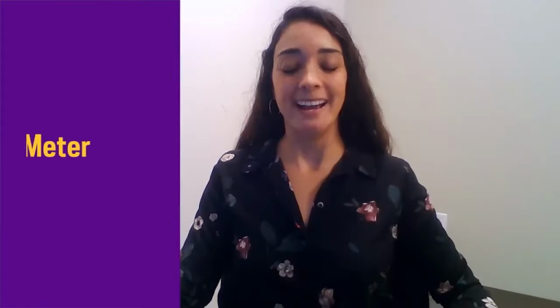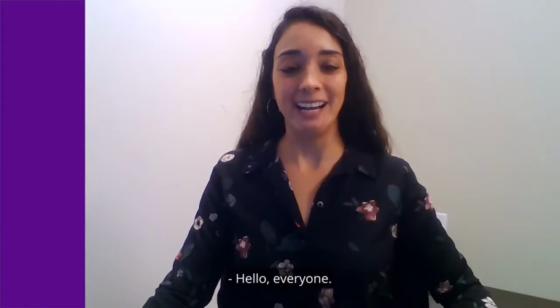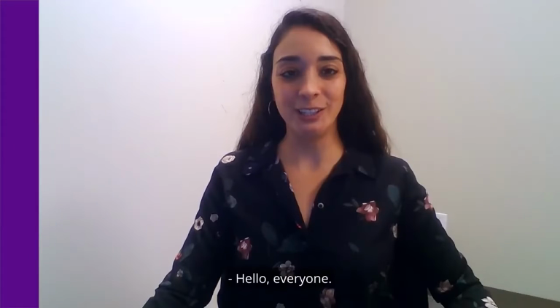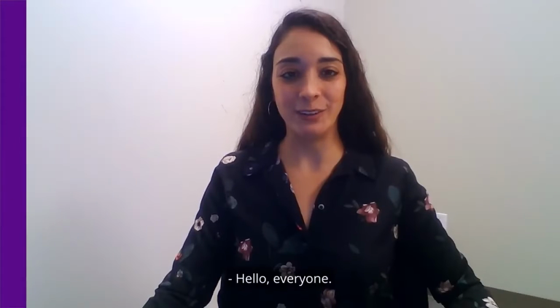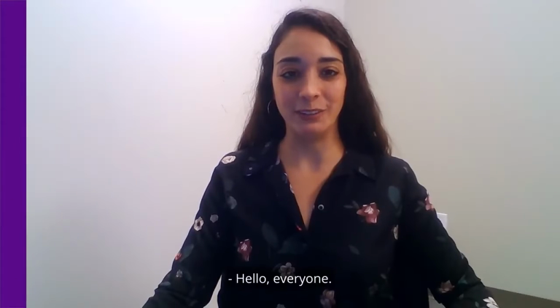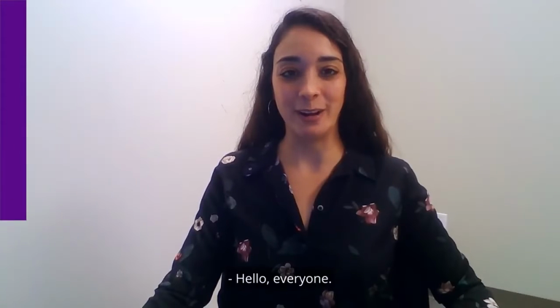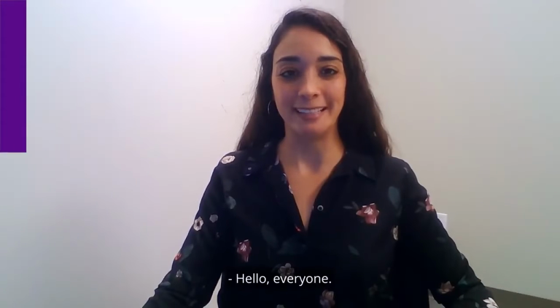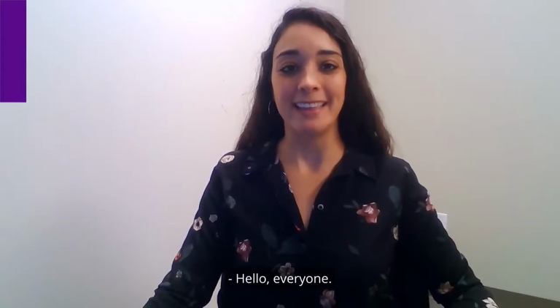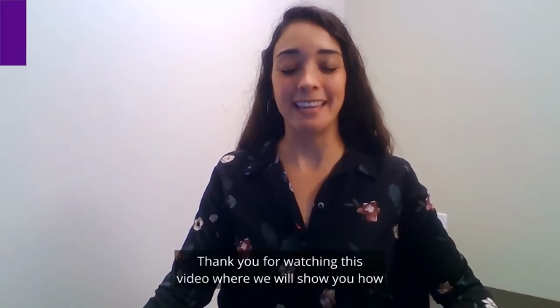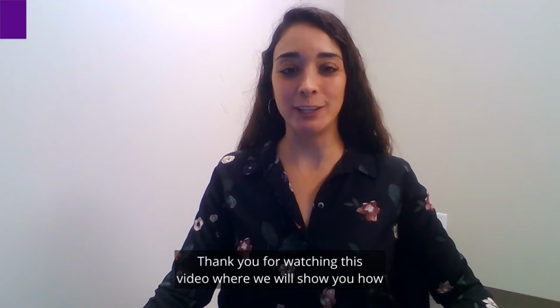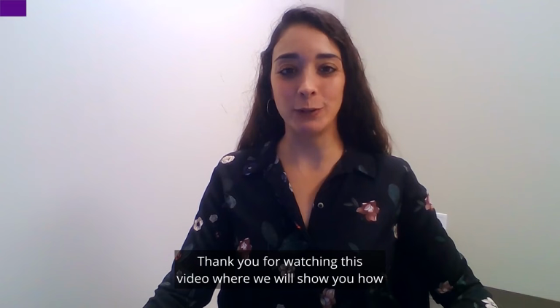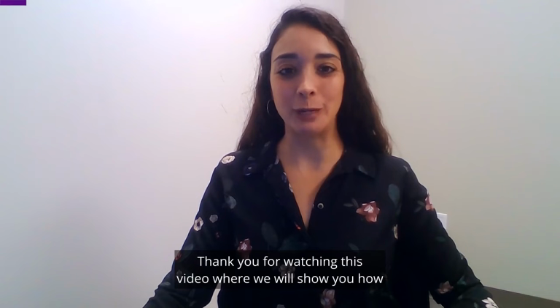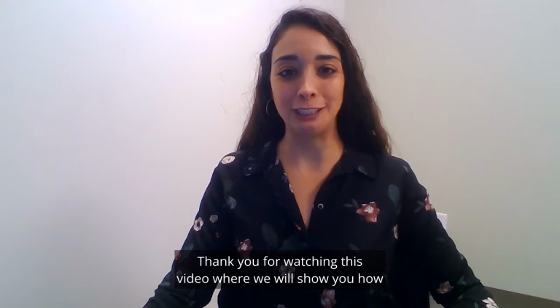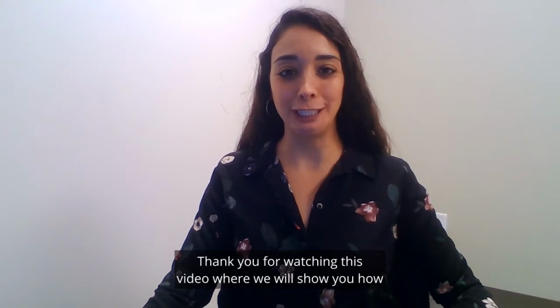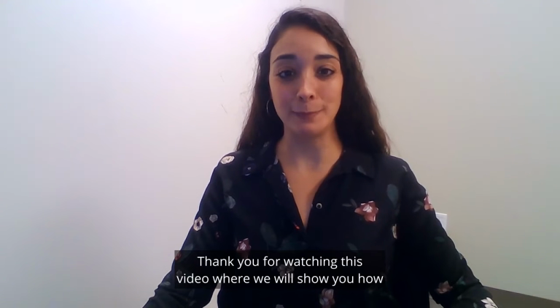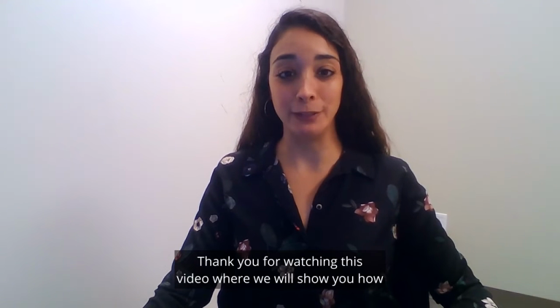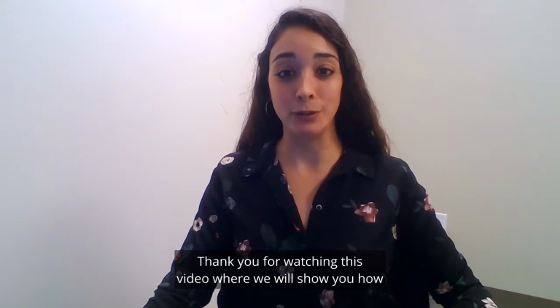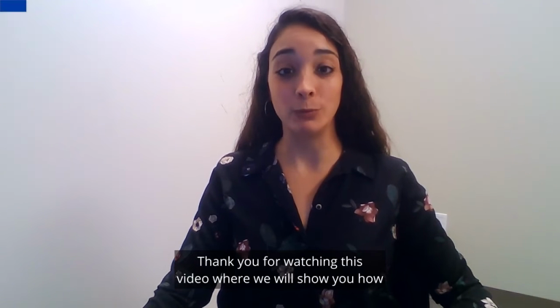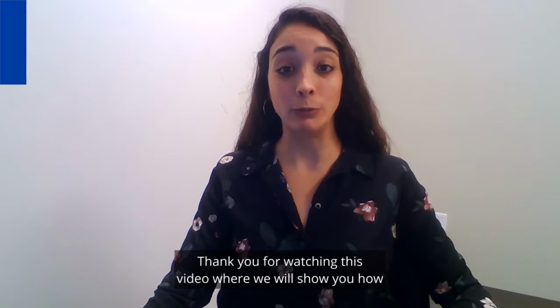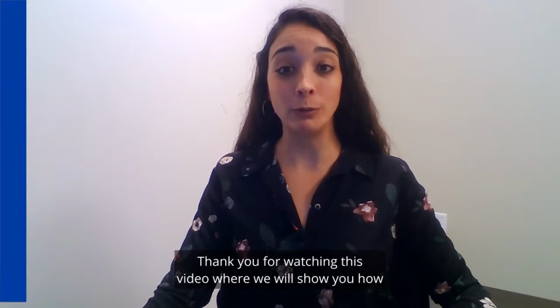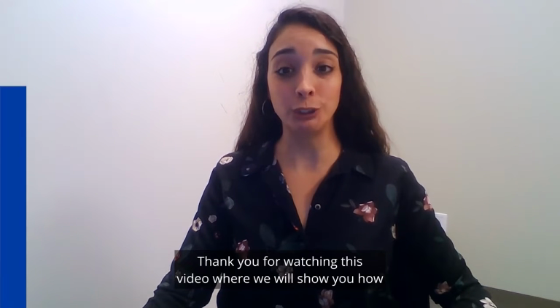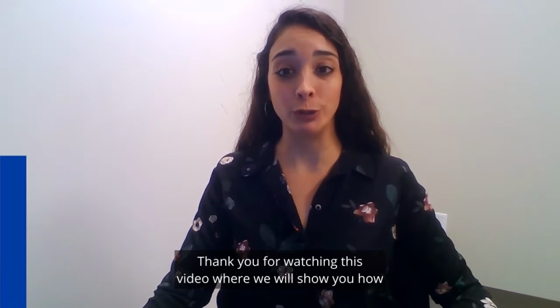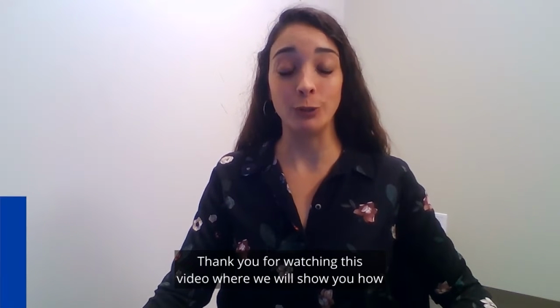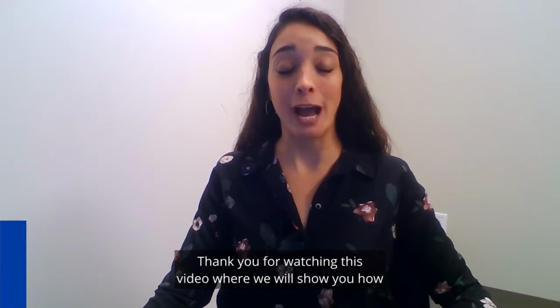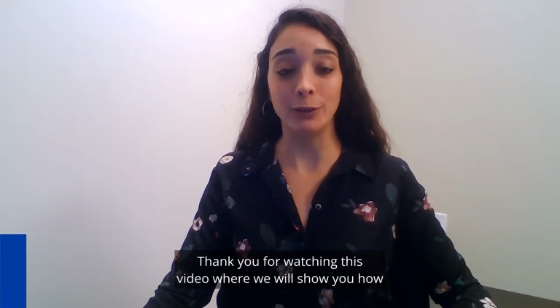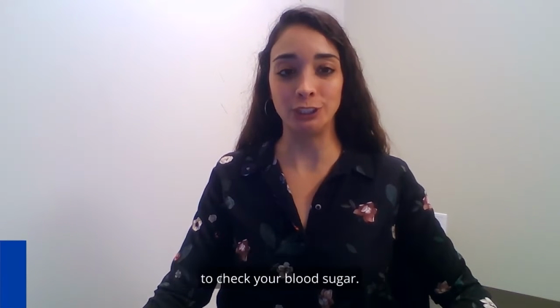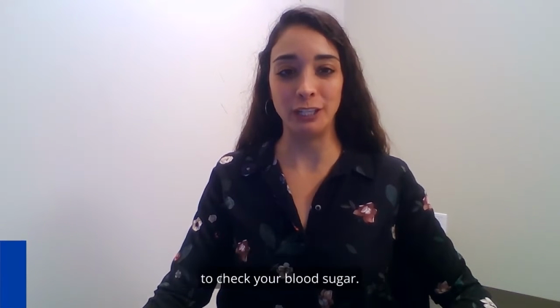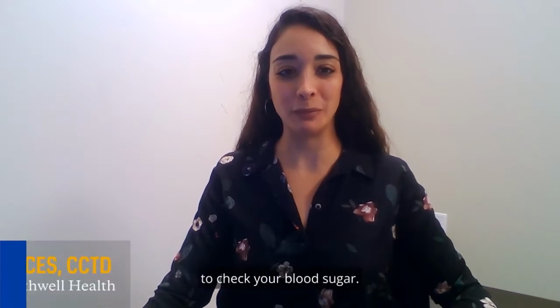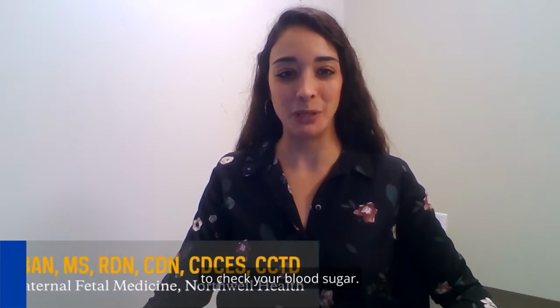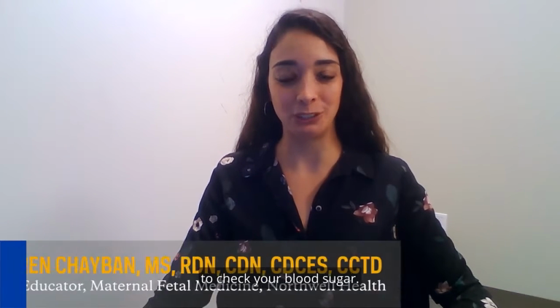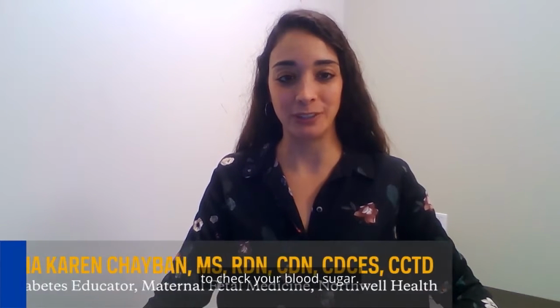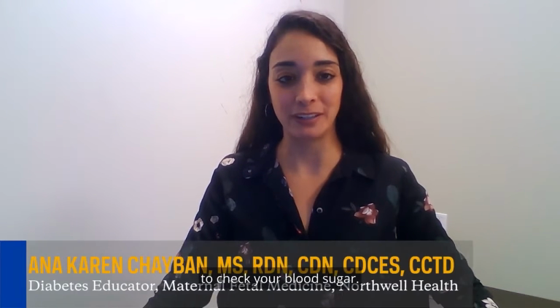Hello everyone, thank you for watching this video where we will show you how to check your blood sugar.